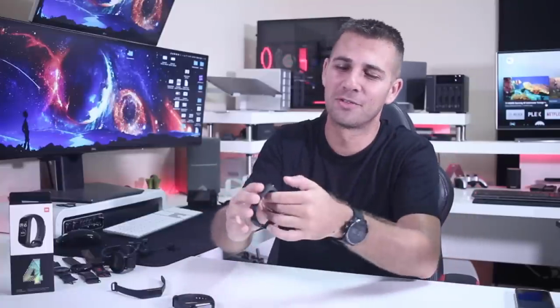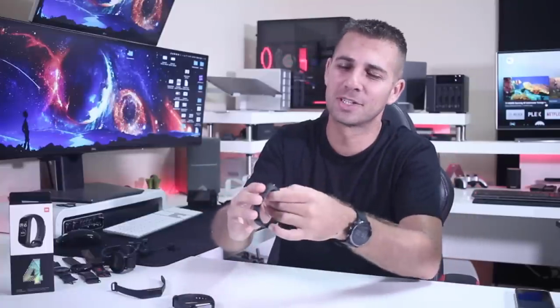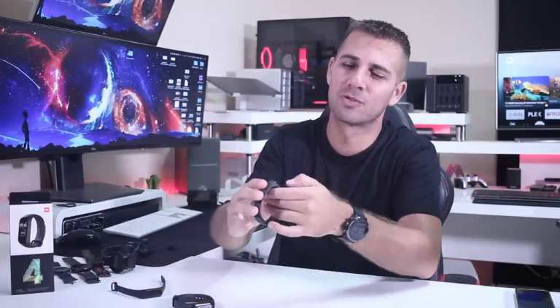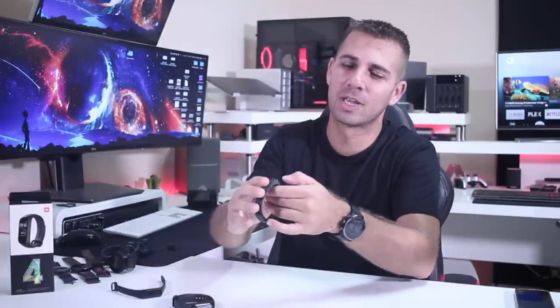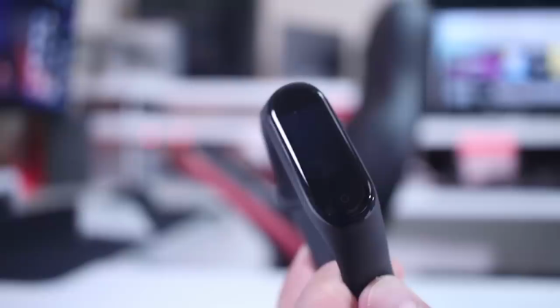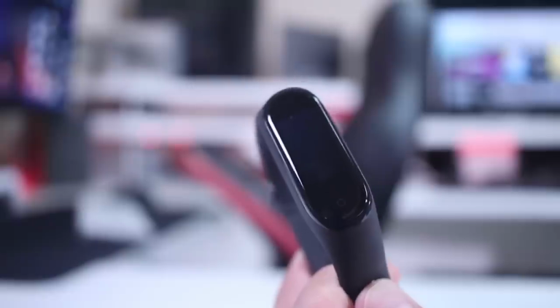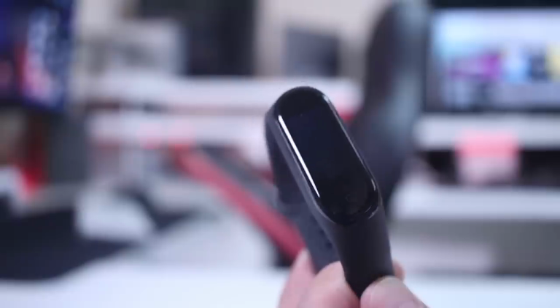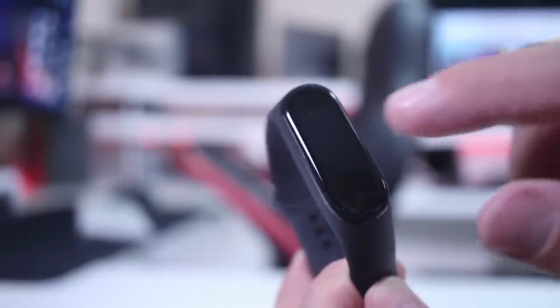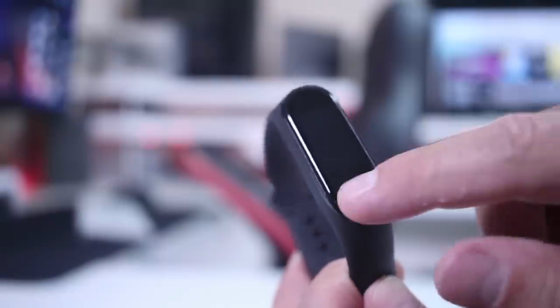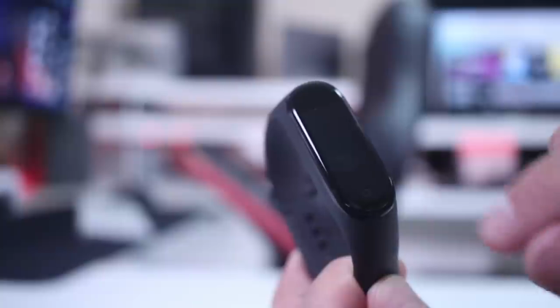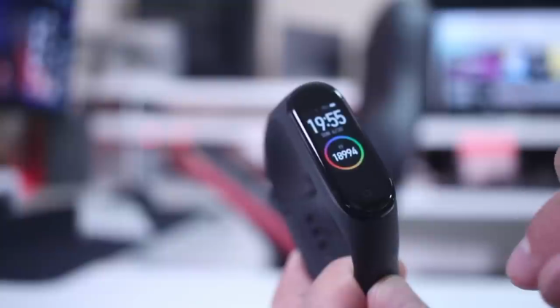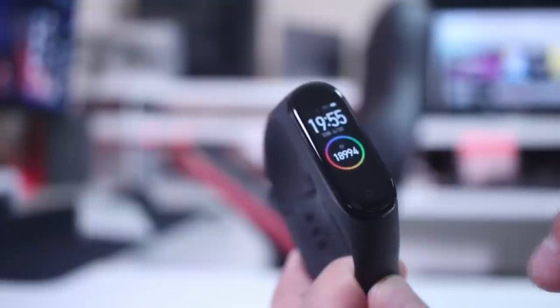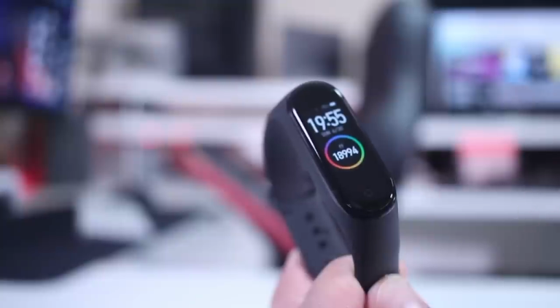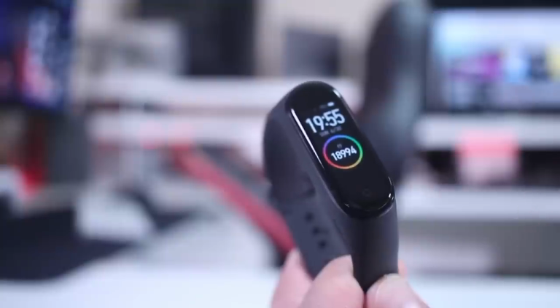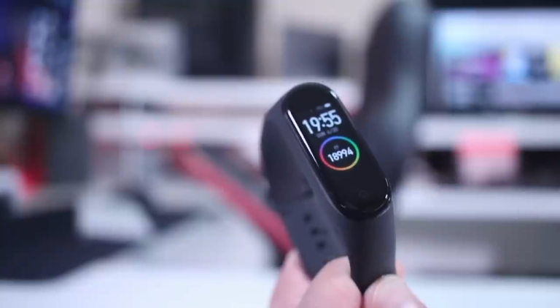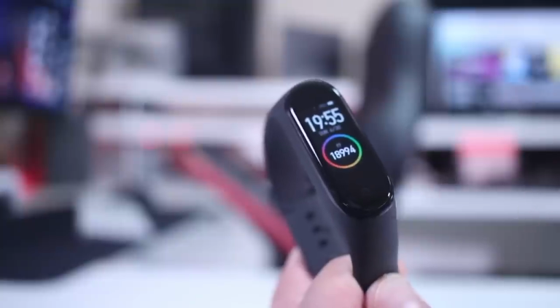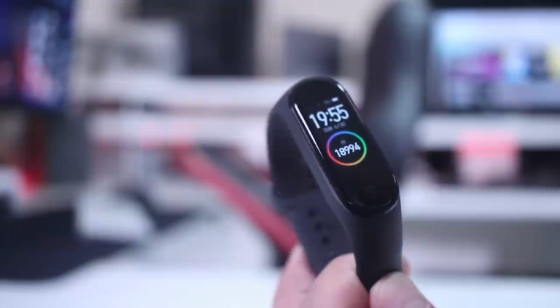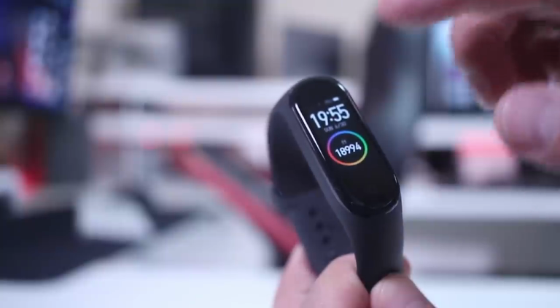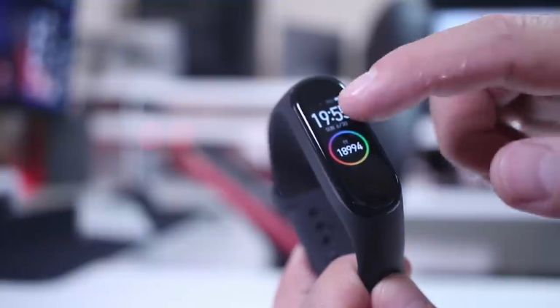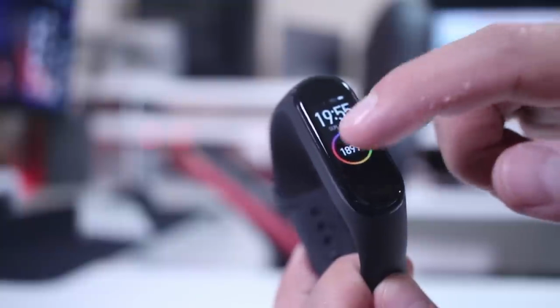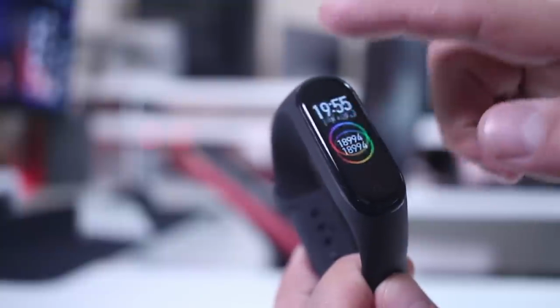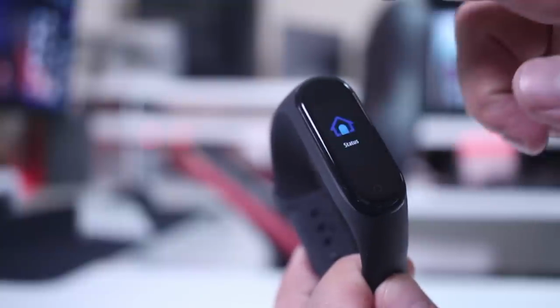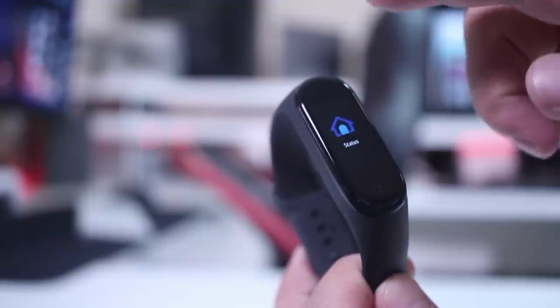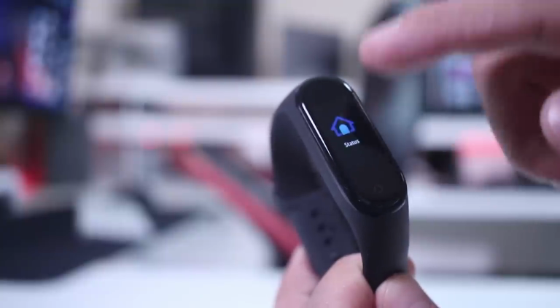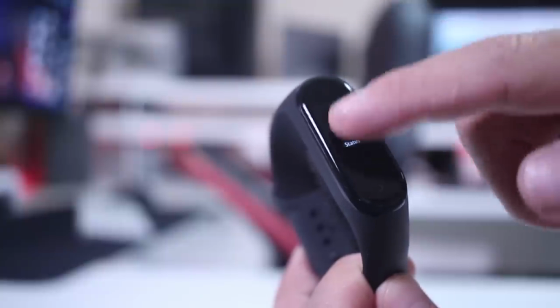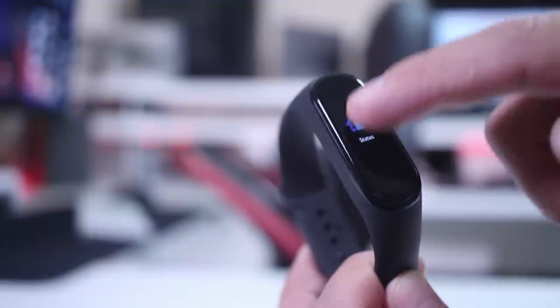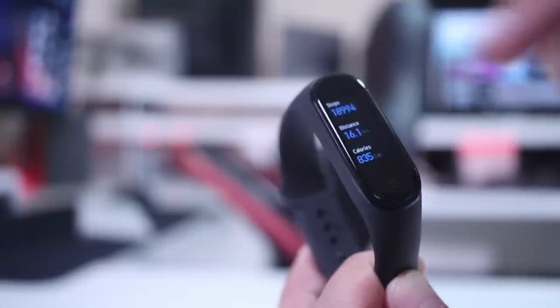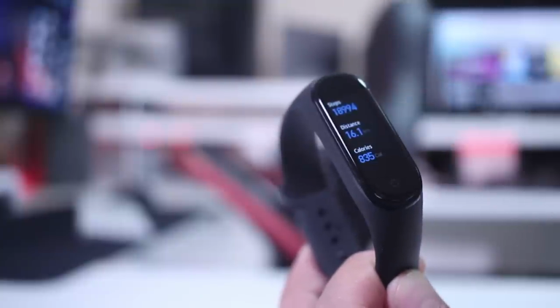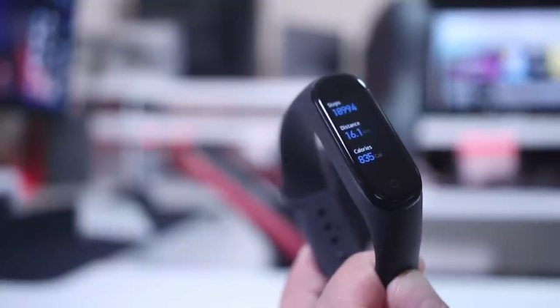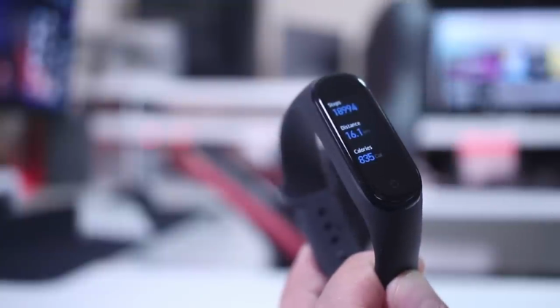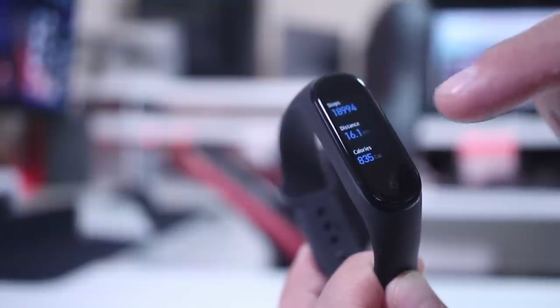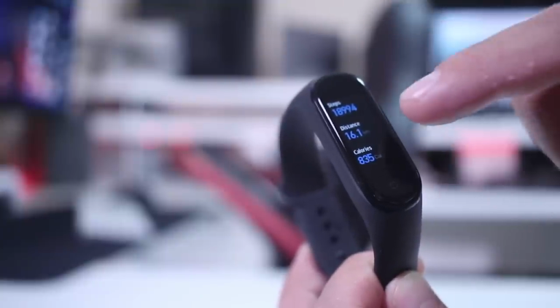The first screen we find is the status, and if we press it we will find the steps, distance, calories, and idle alerts.